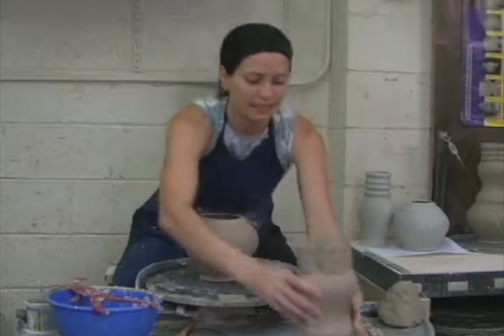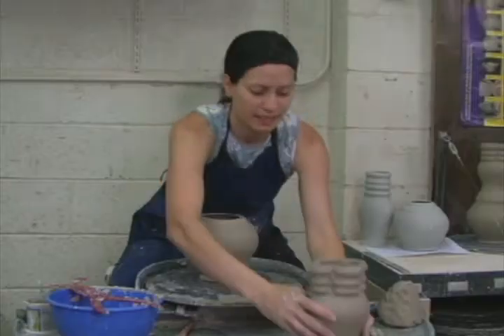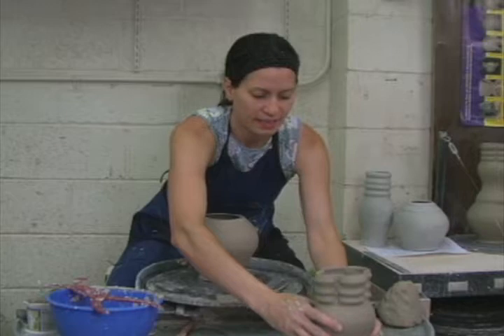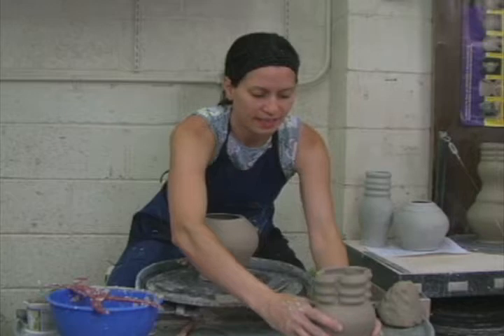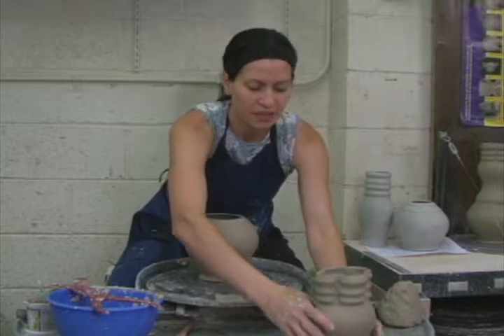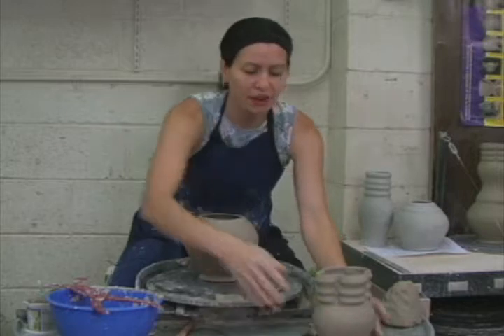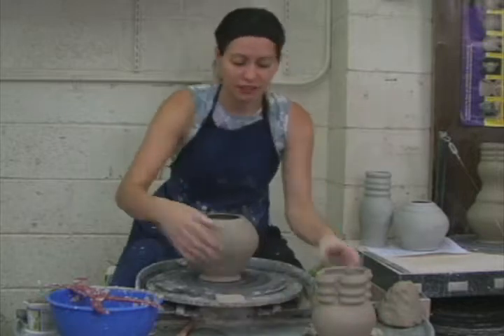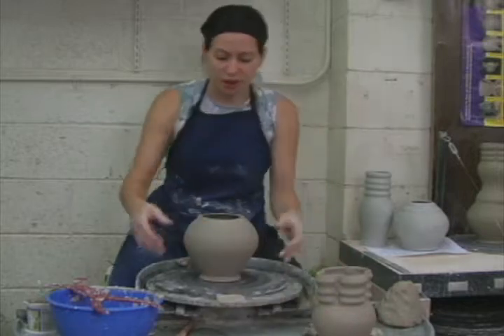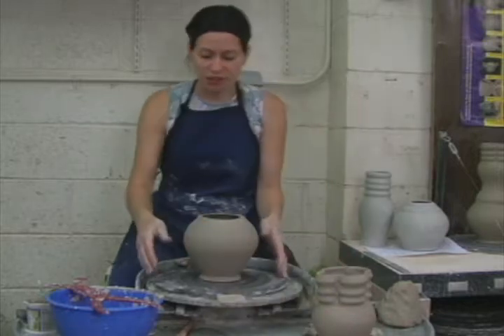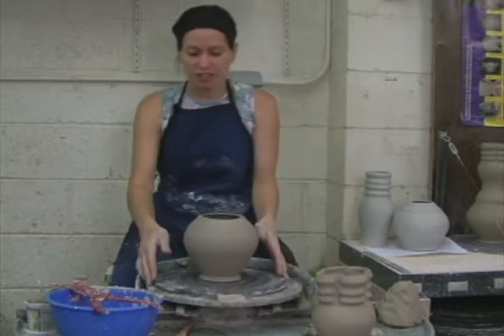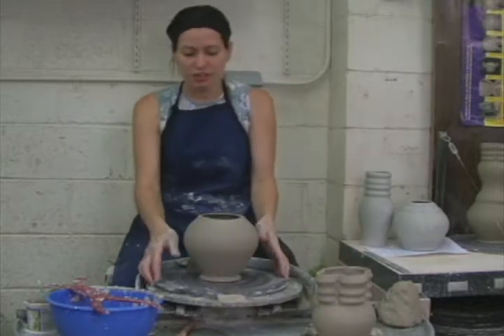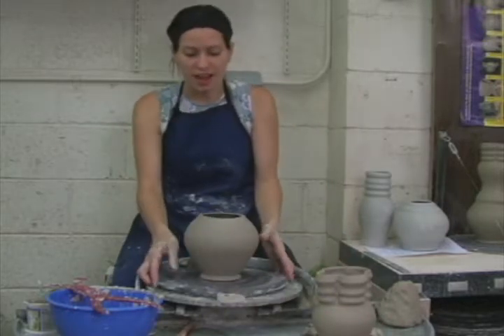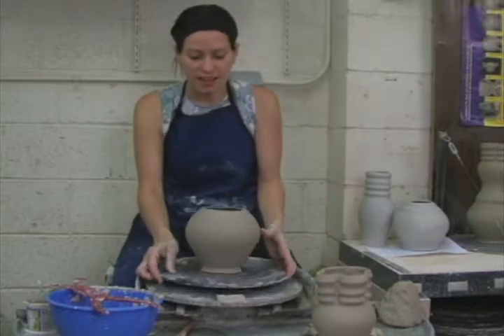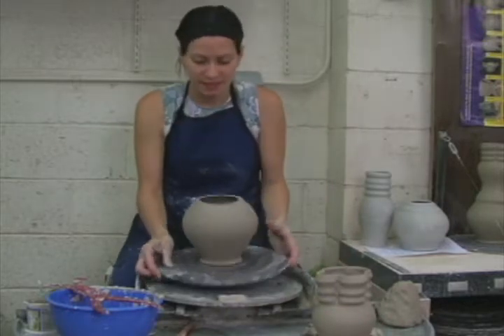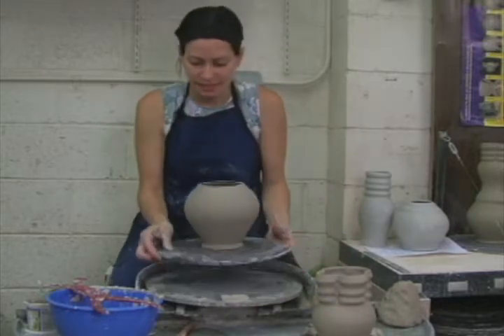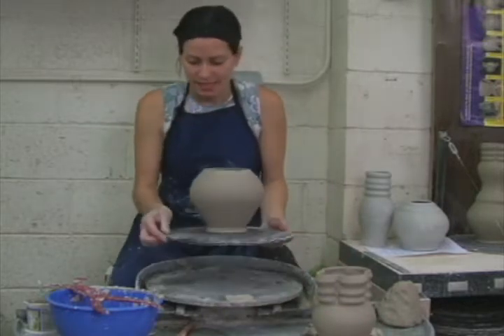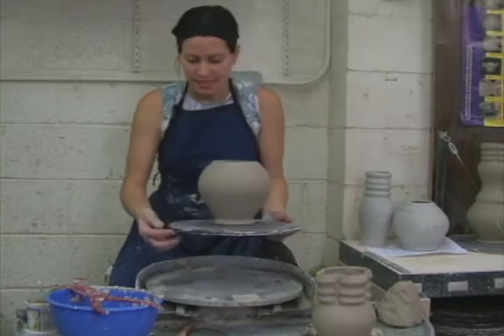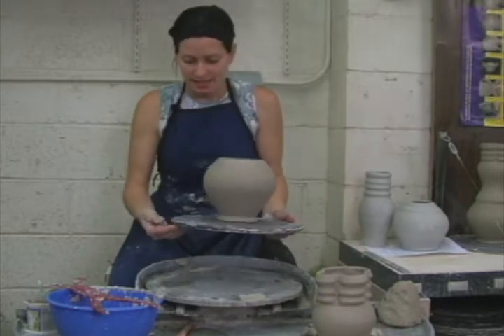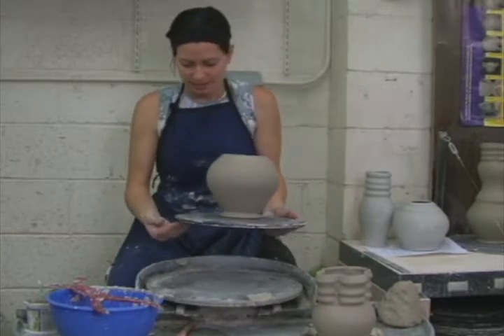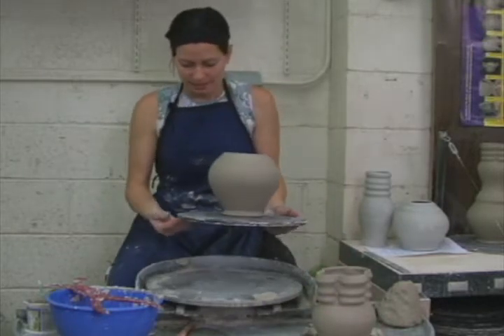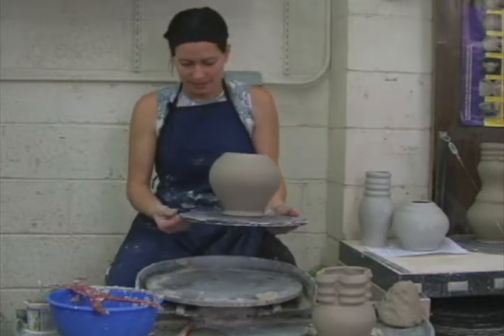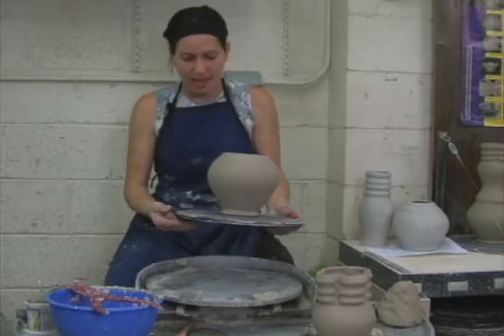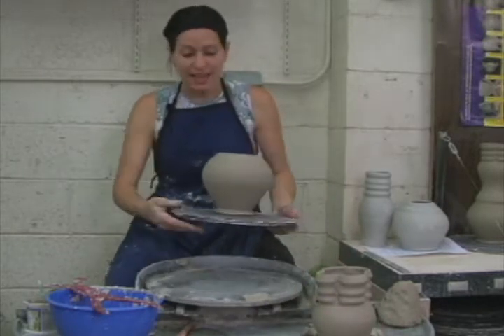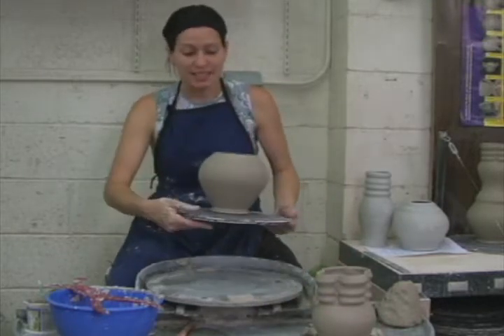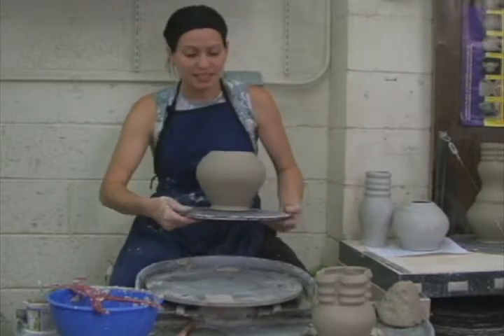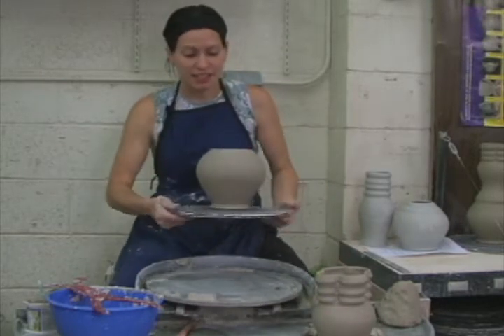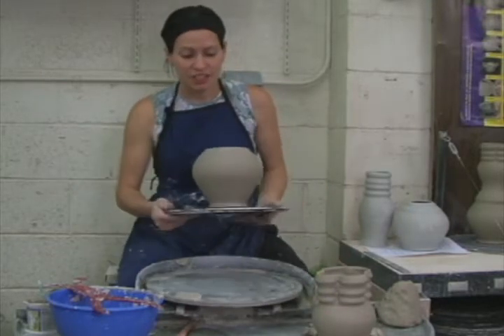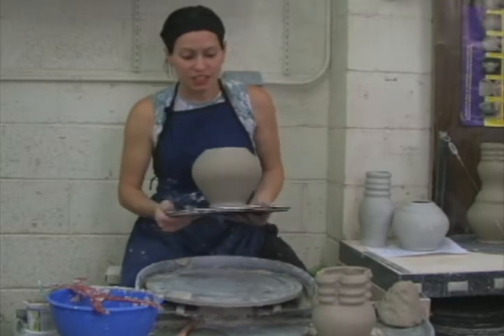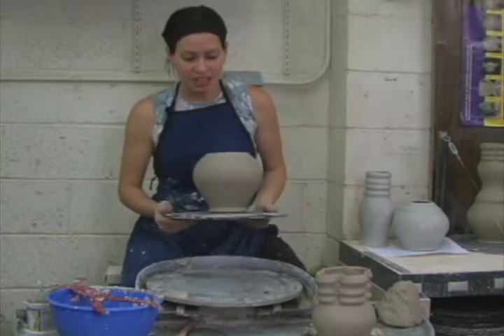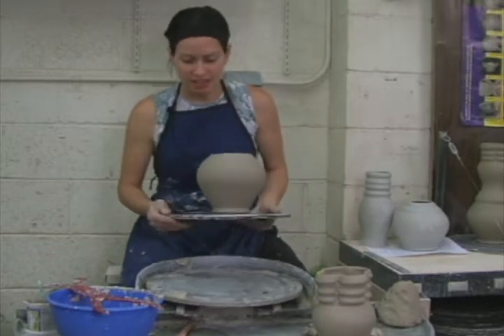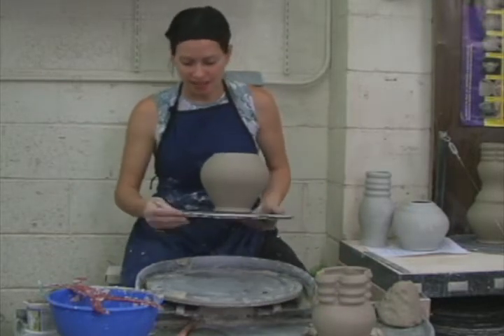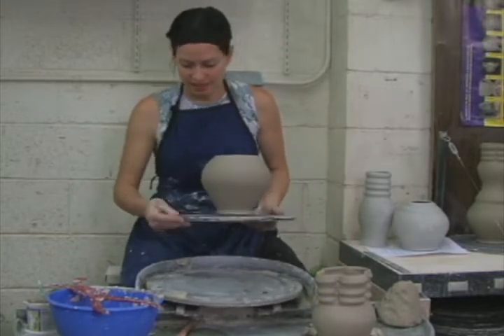Leather-hard is partially dry, and it hasn't started changing color yet.